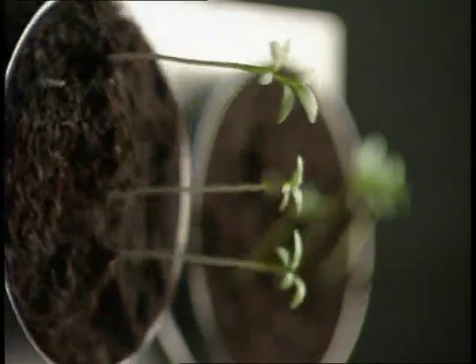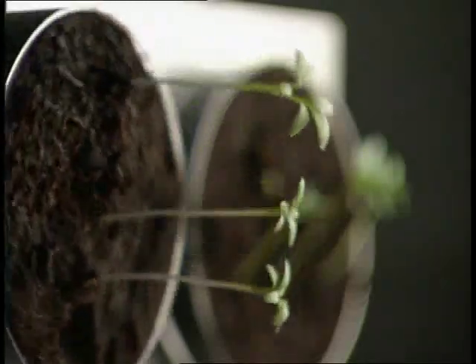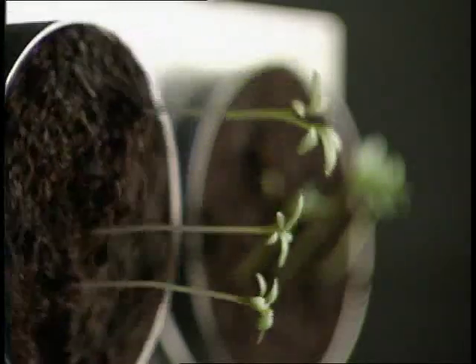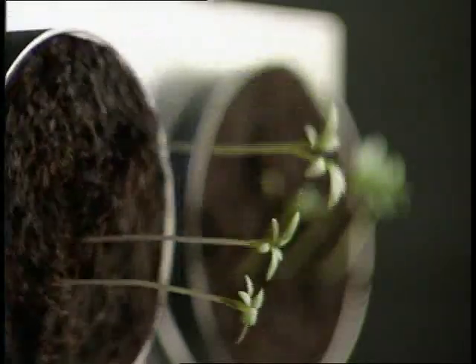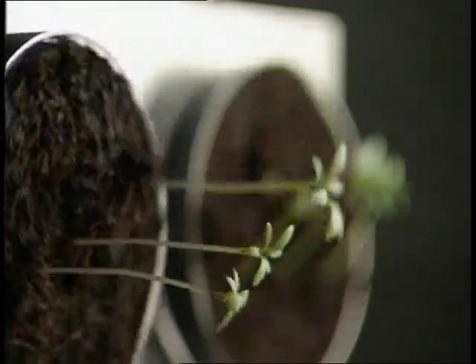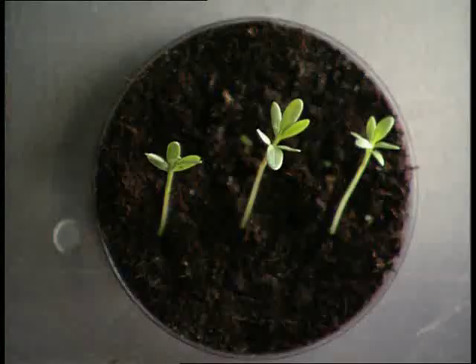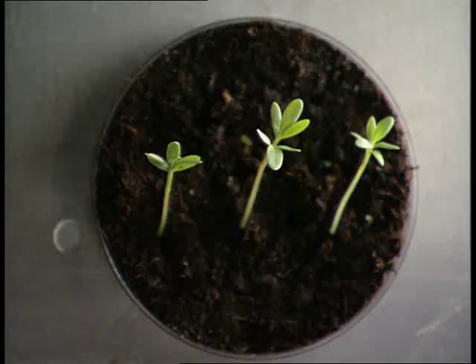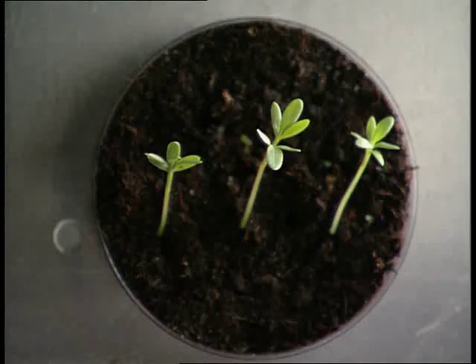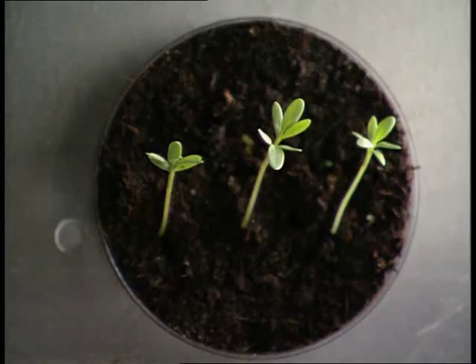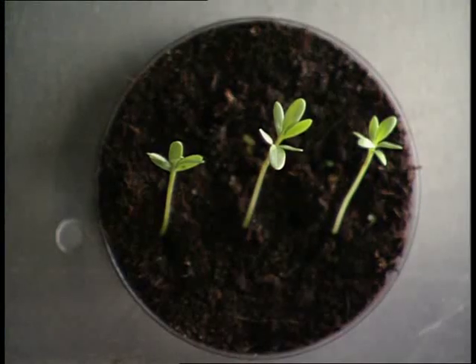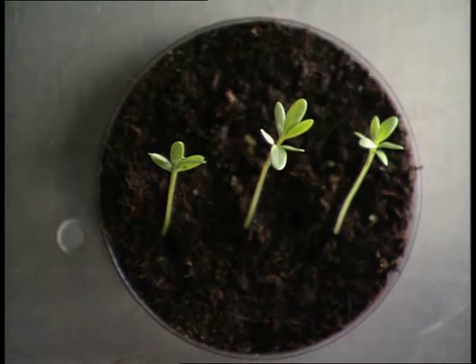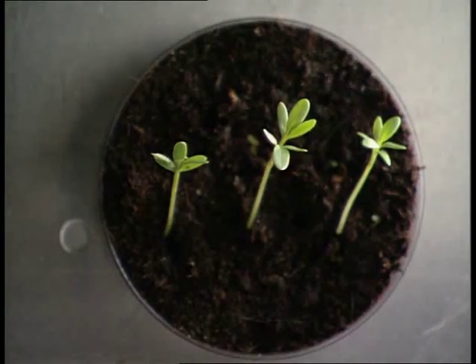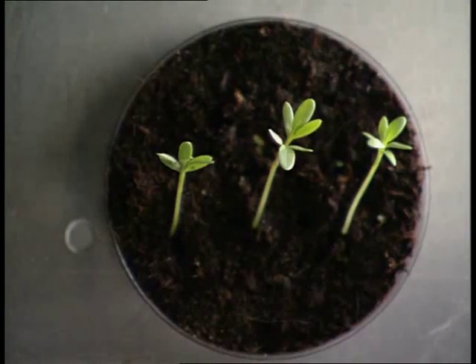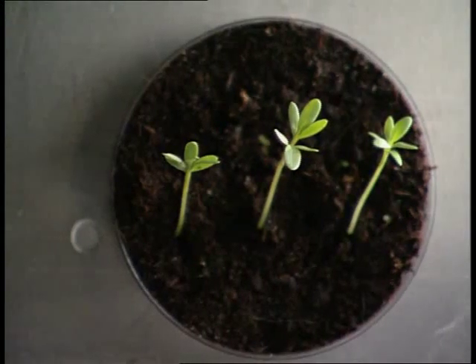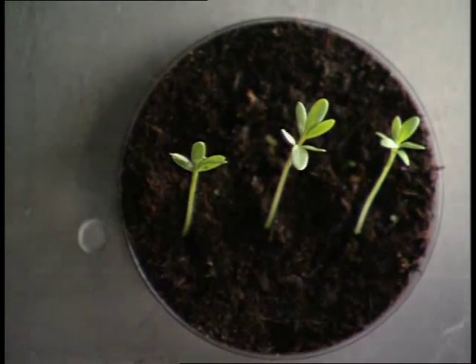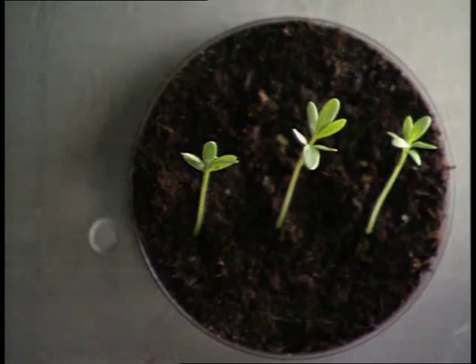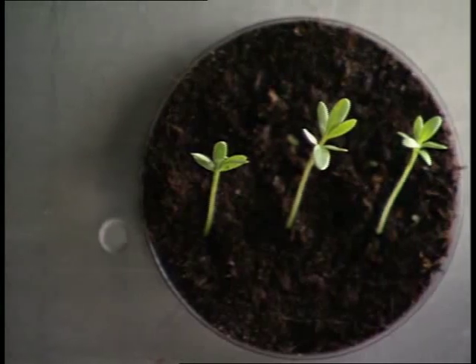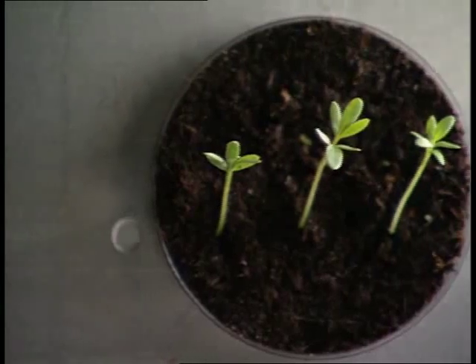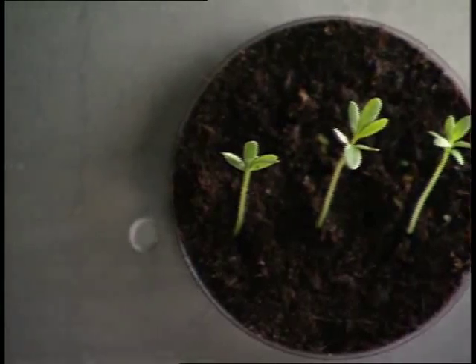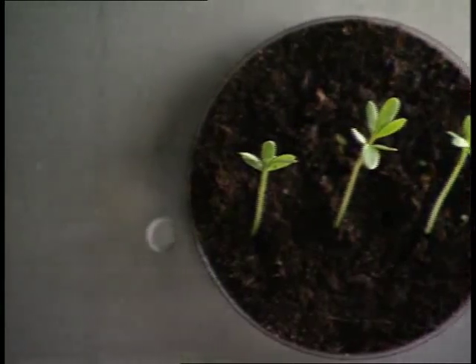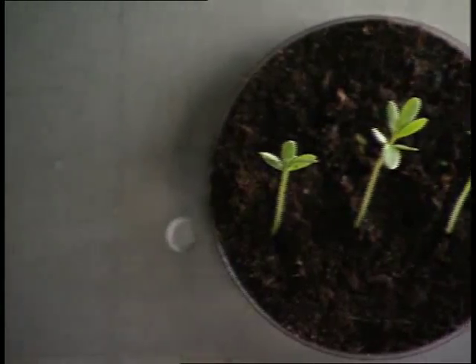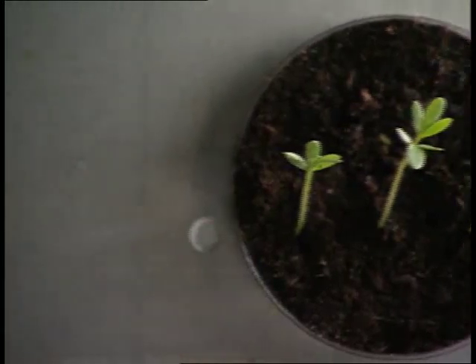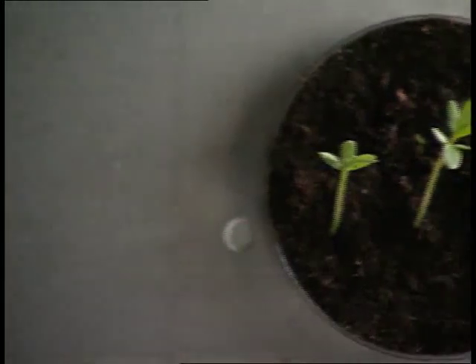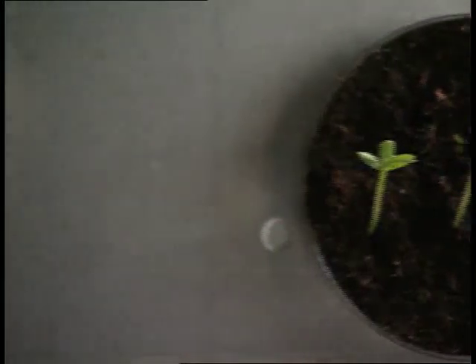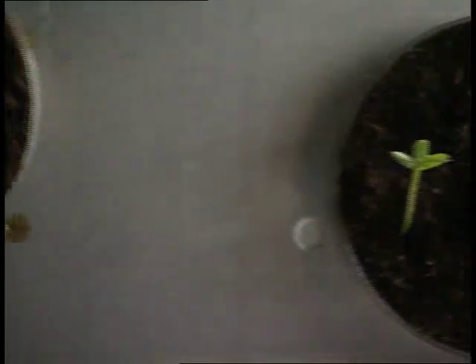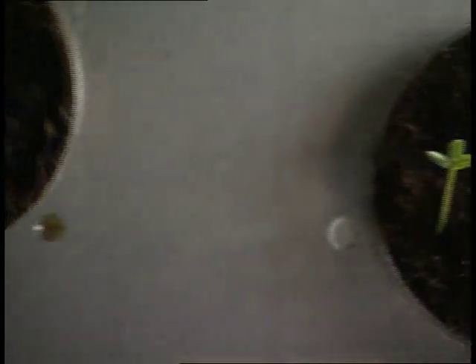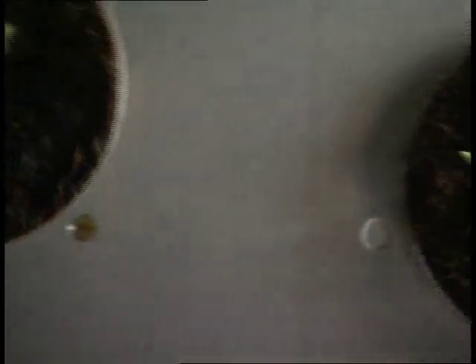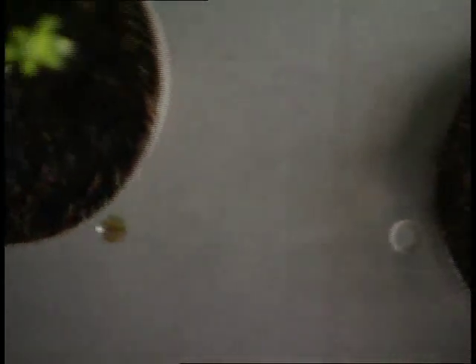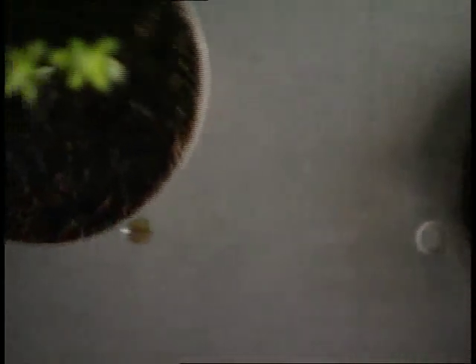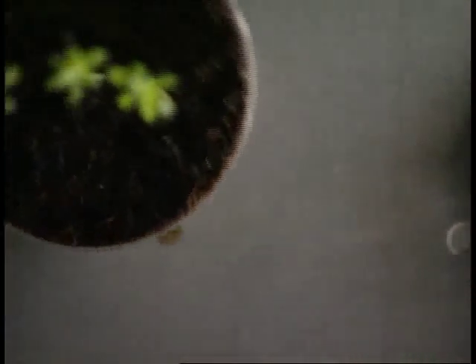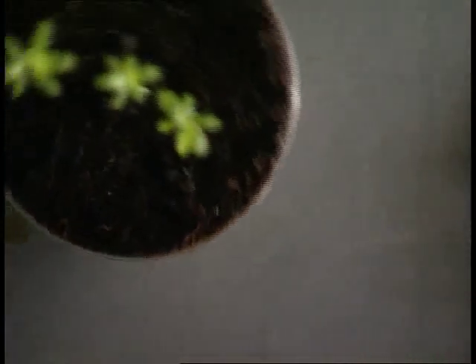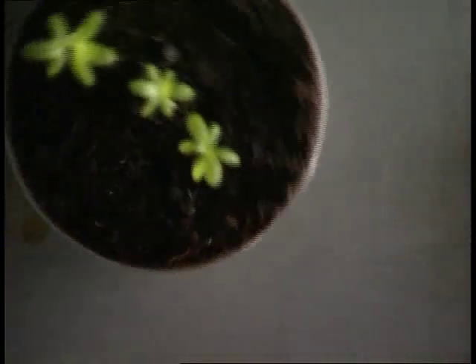When people try to grow plants in space, how do you think shoots and roots will respond?